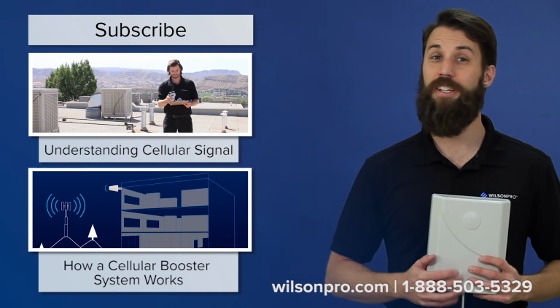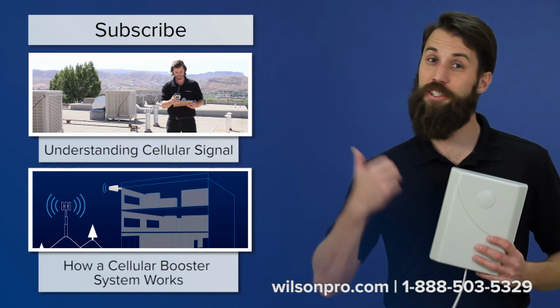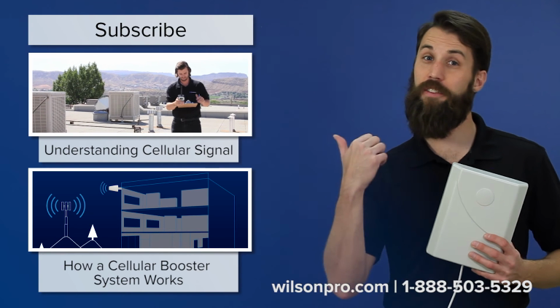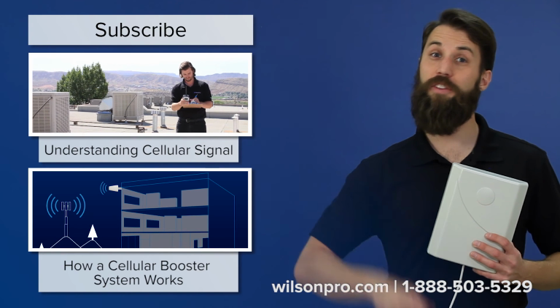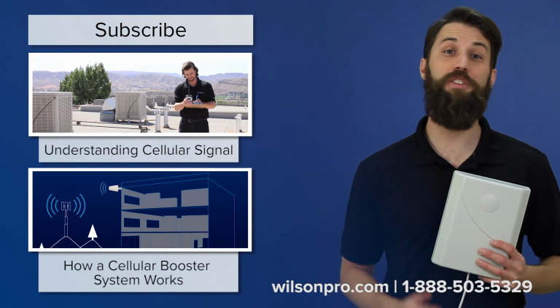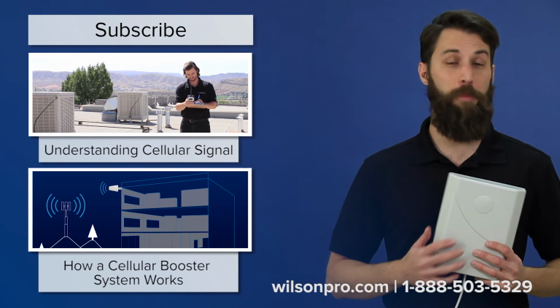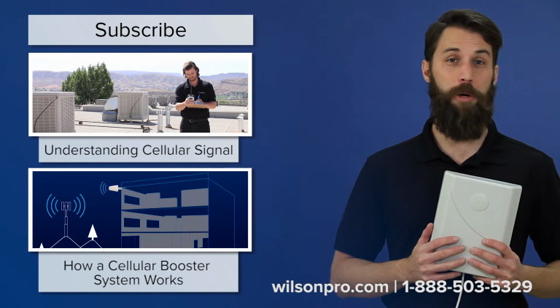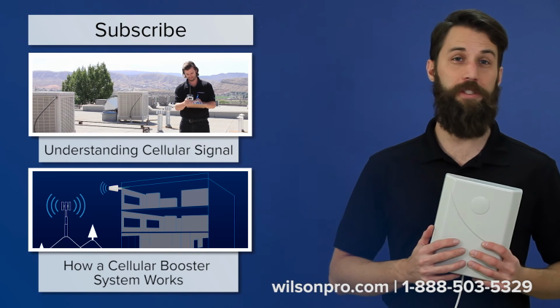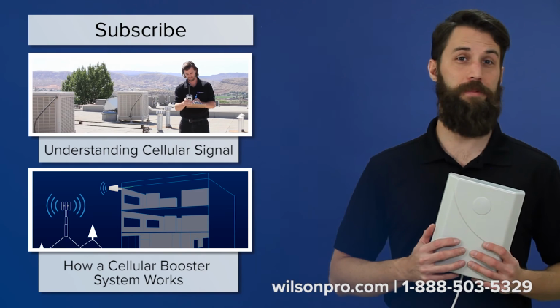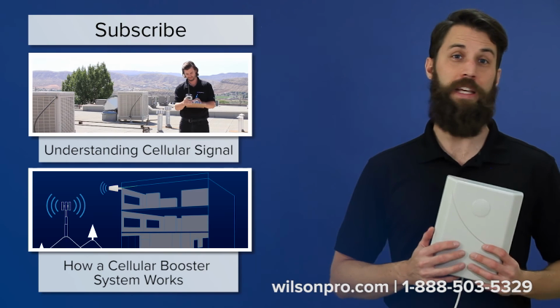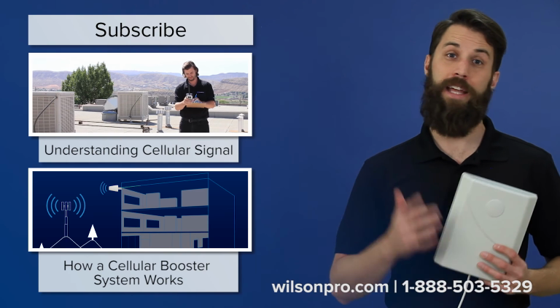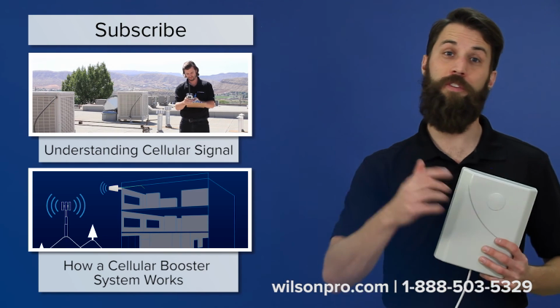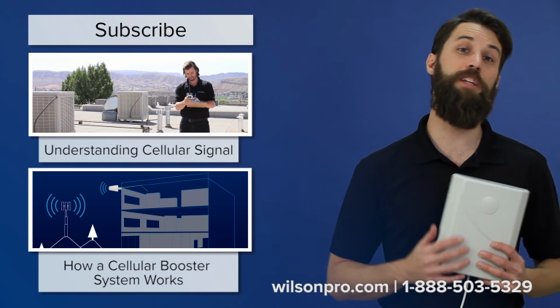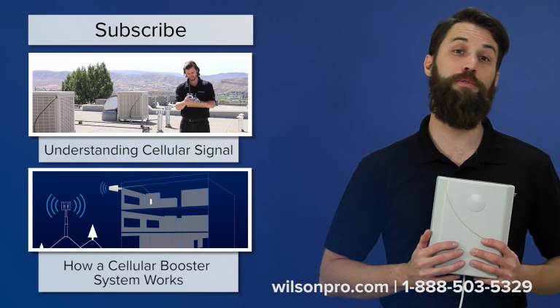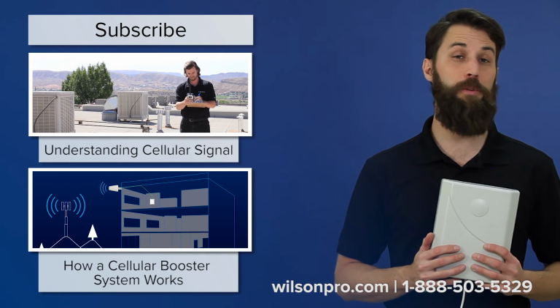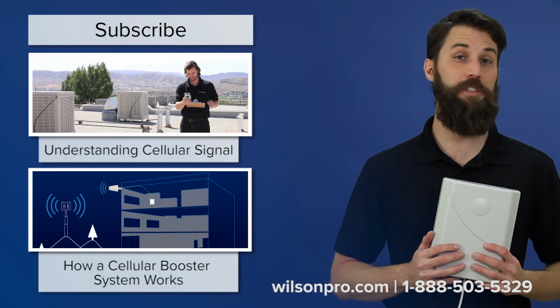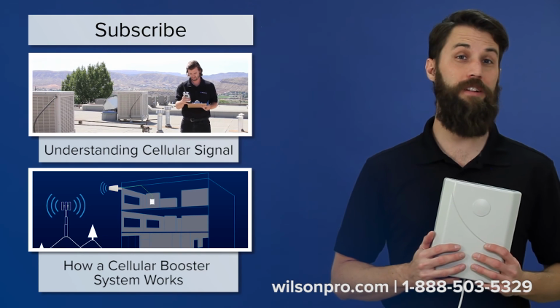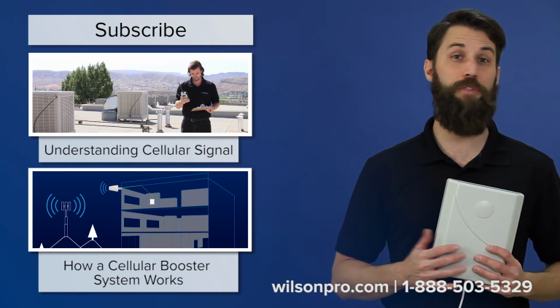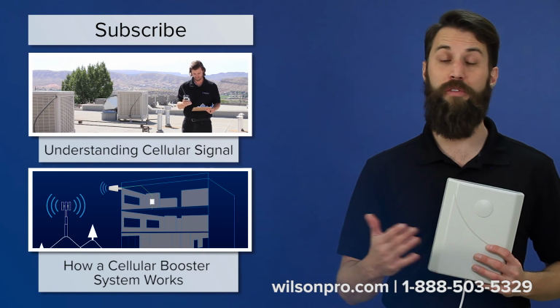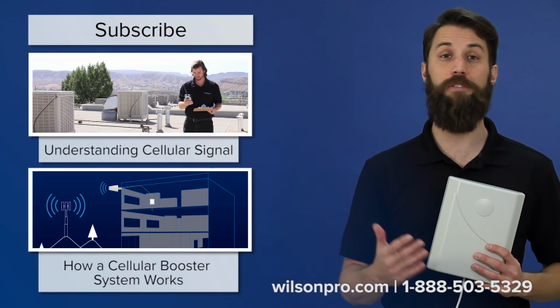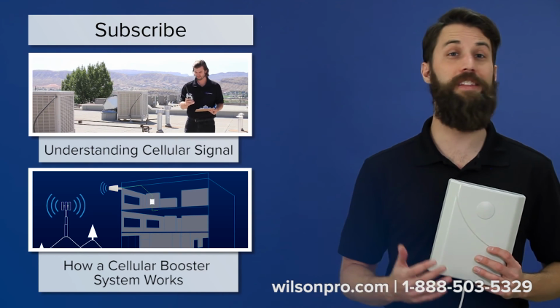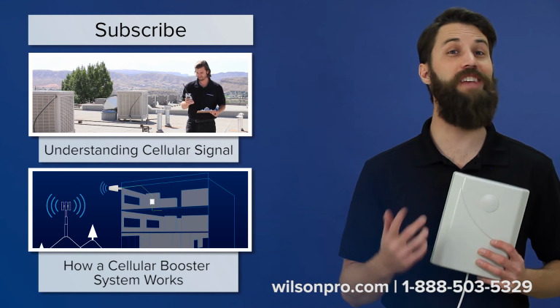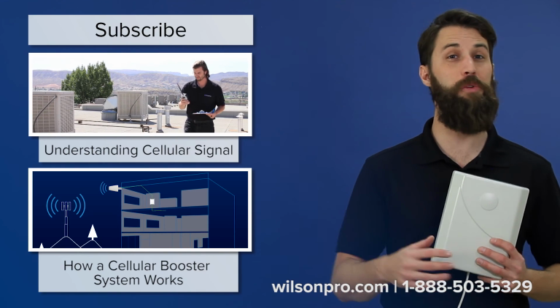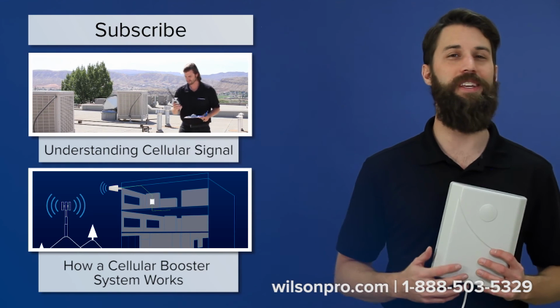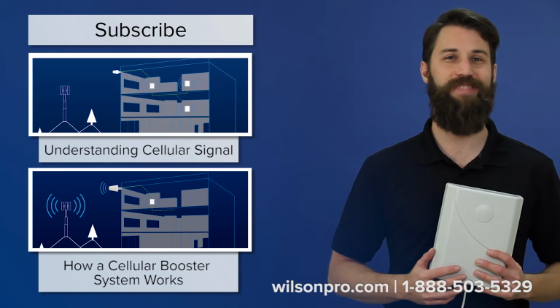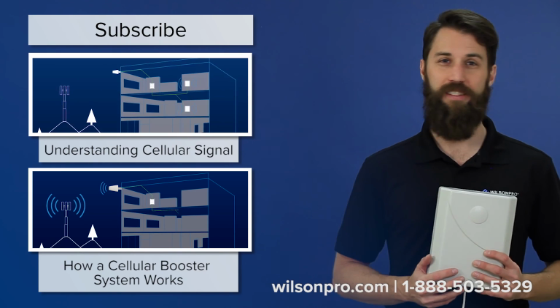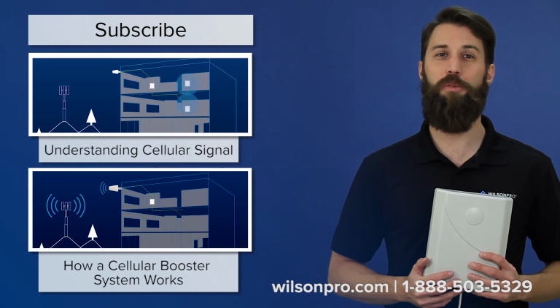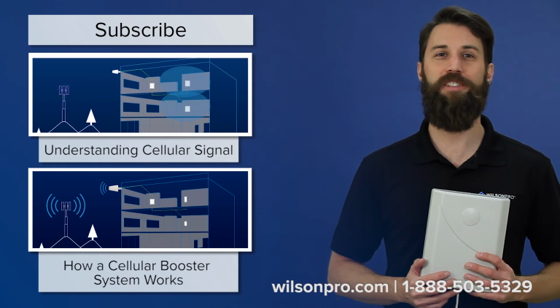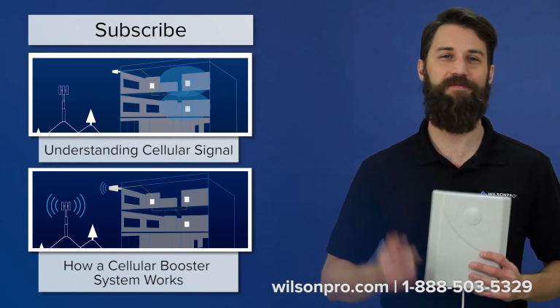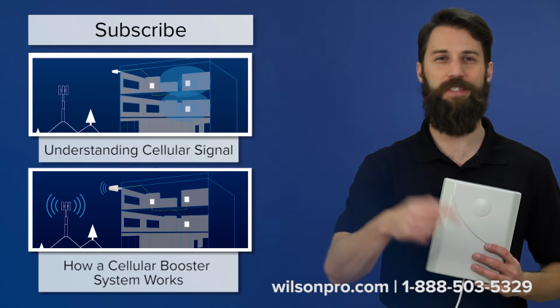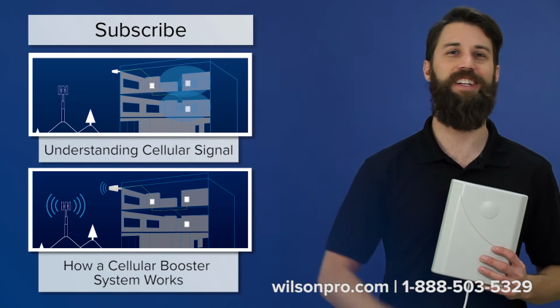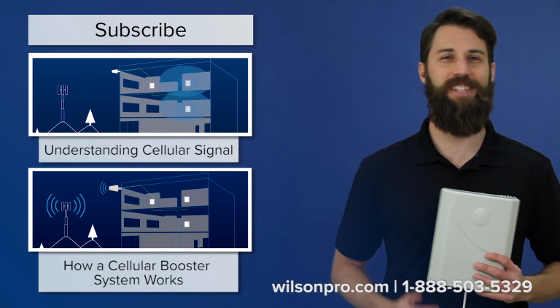Check out these videos for more pro tips and don't forget to subscribe to our channel for more videos like this every week. Thanks for watching, we'll see you next time.